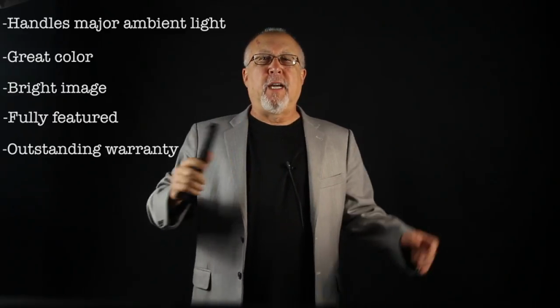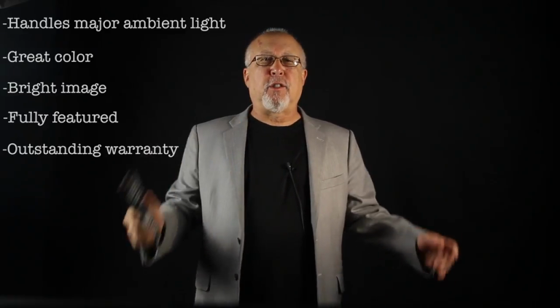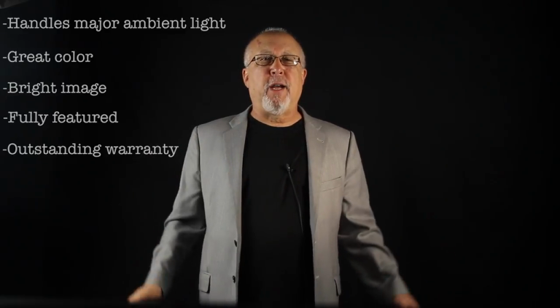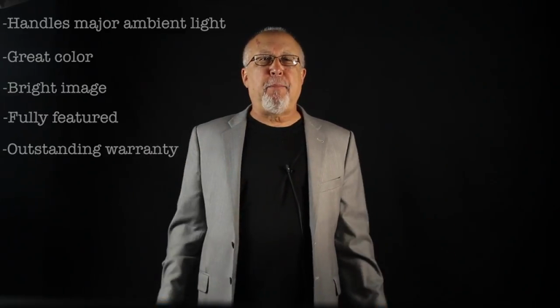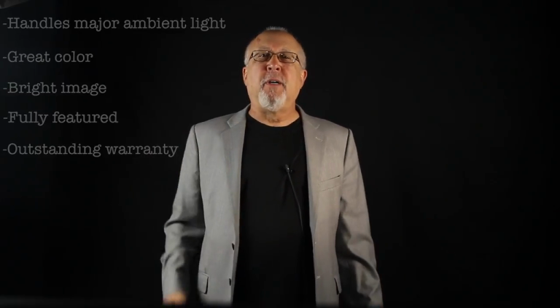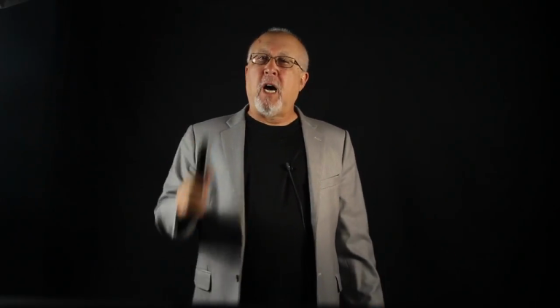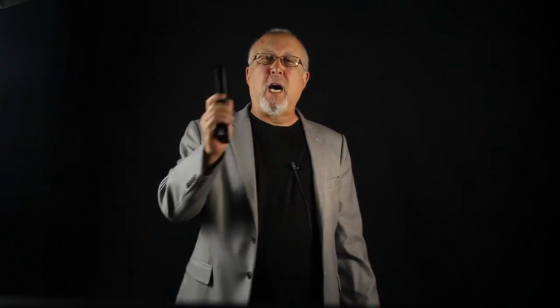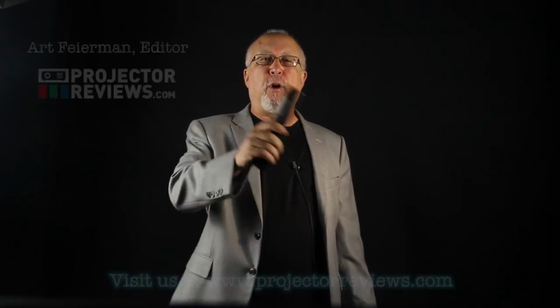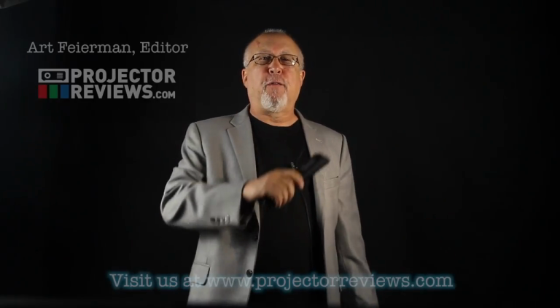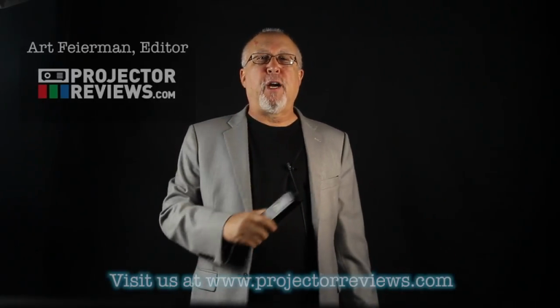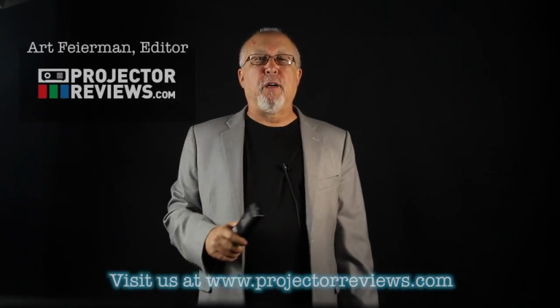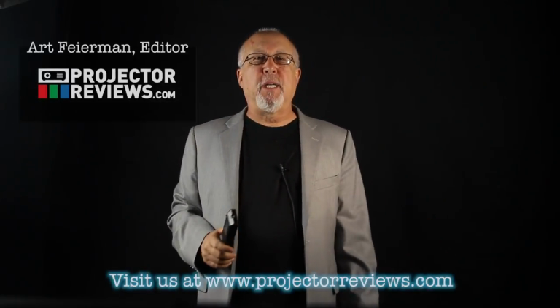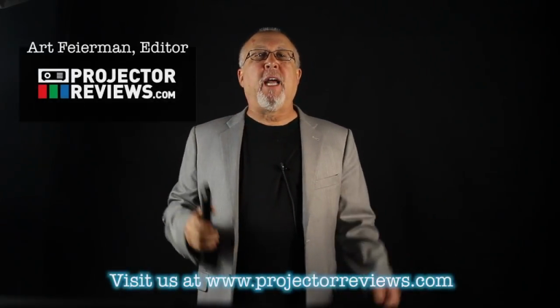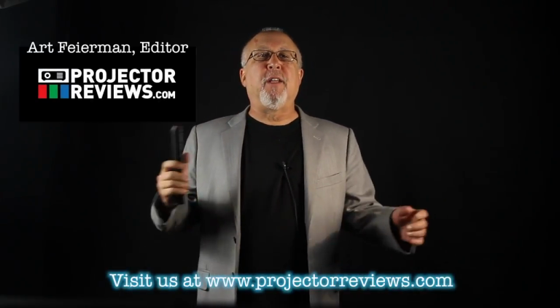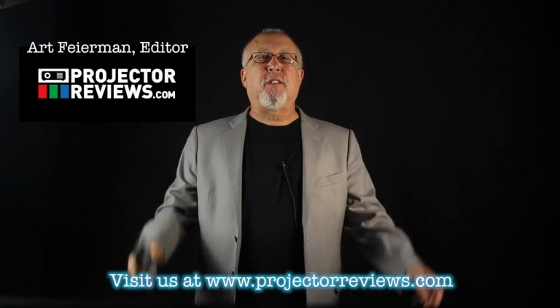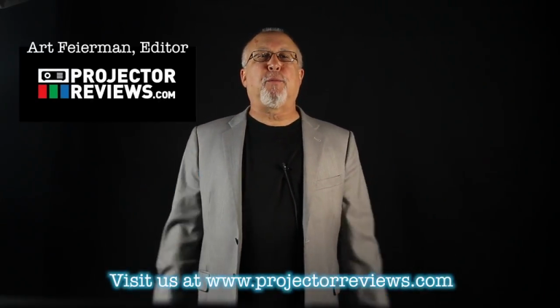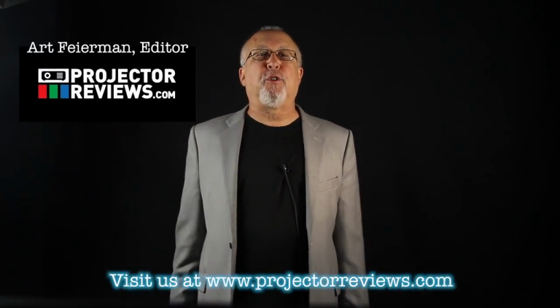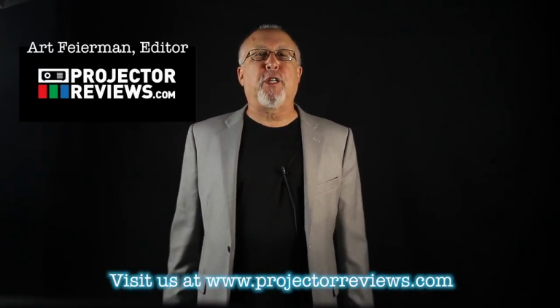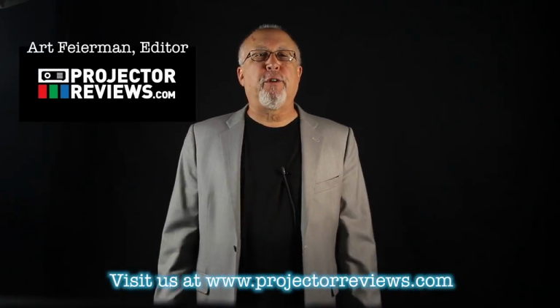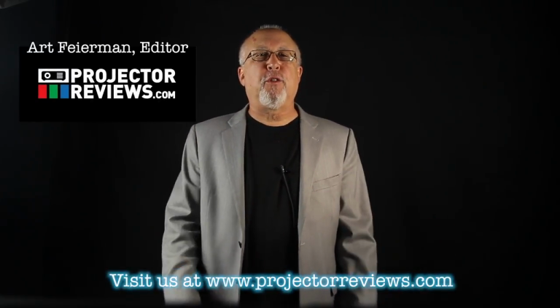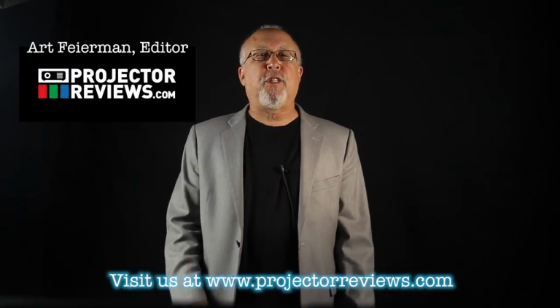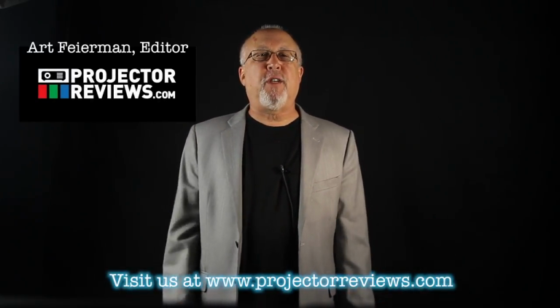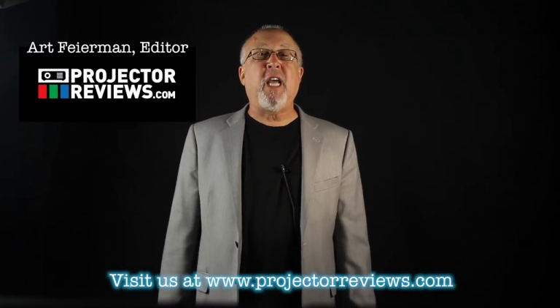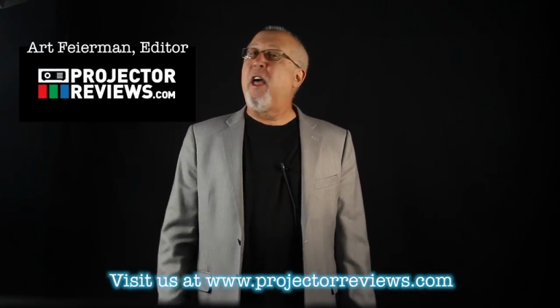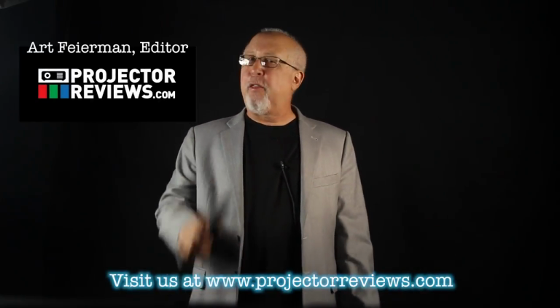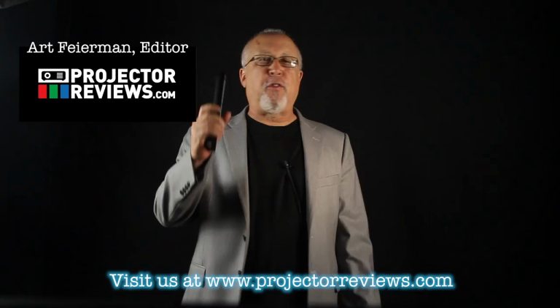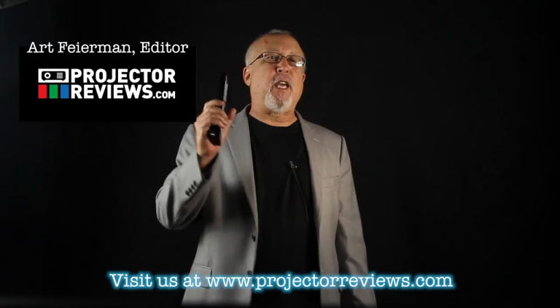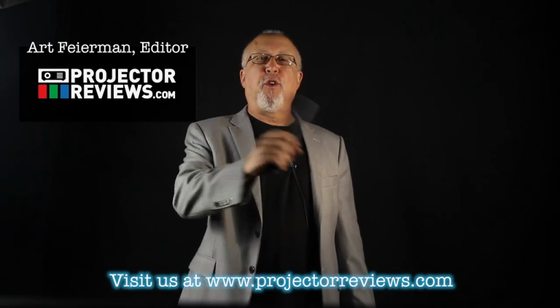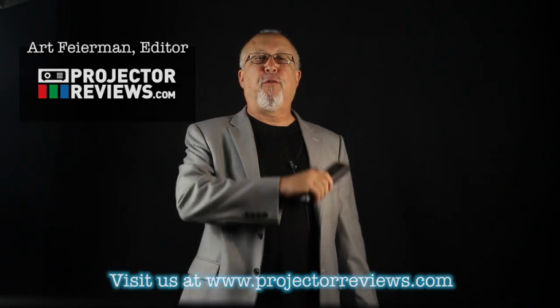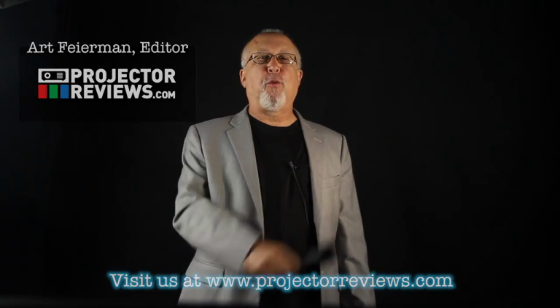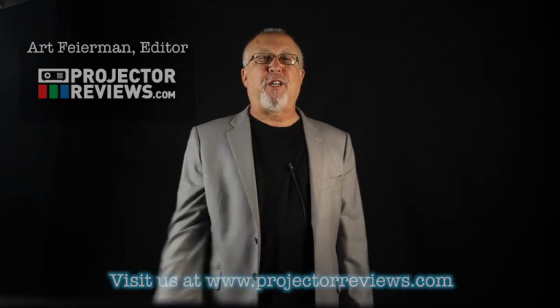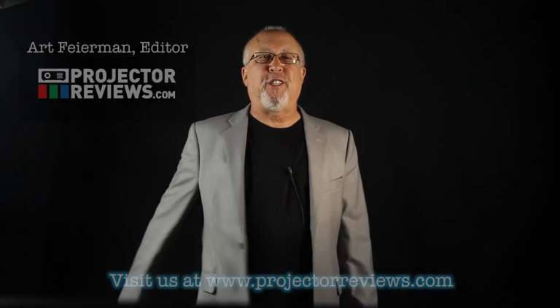That's a wrap. I'm Art Fireman and this is Projector Reviews TV. Thank you for watching.